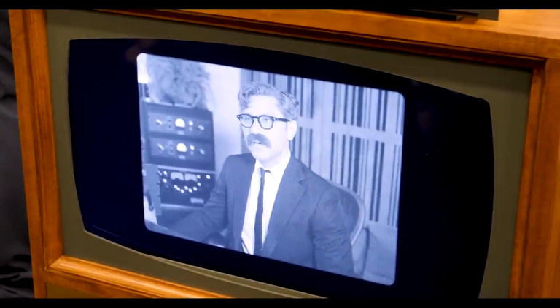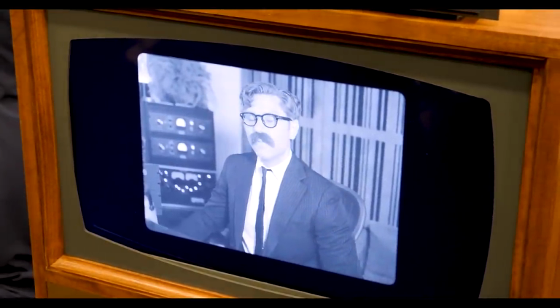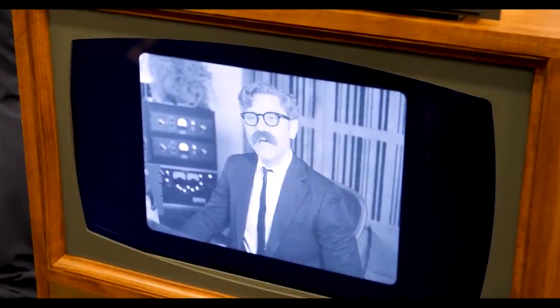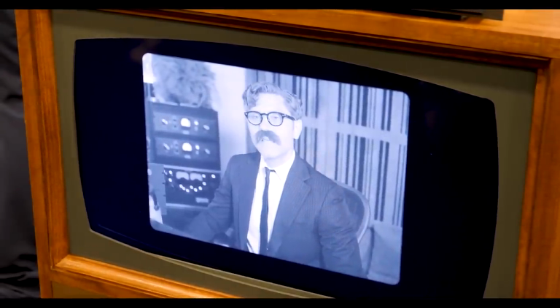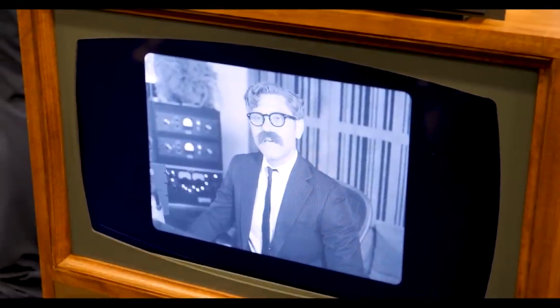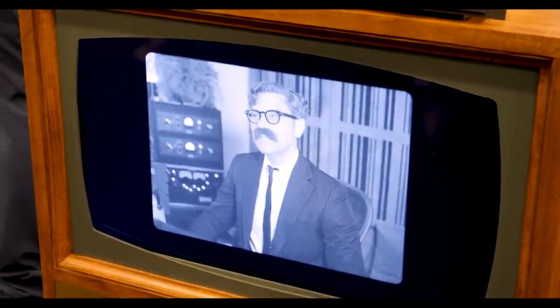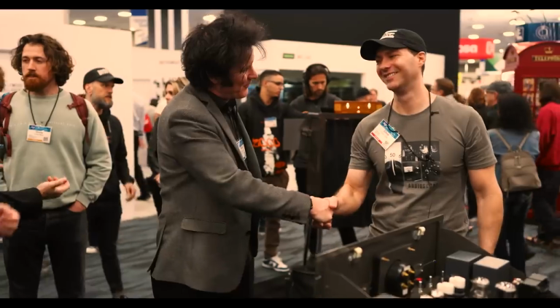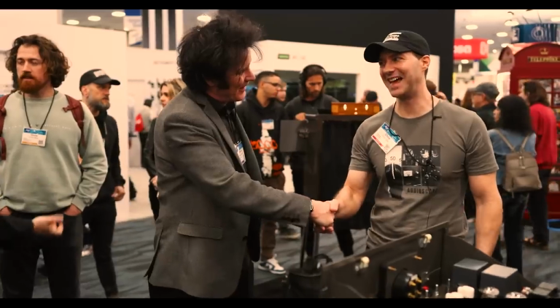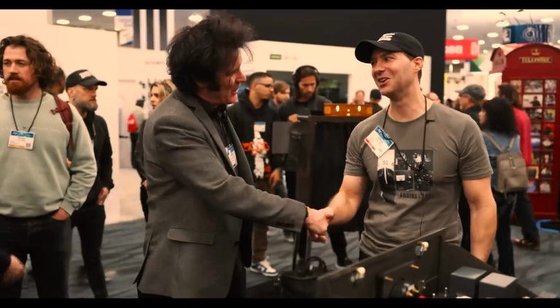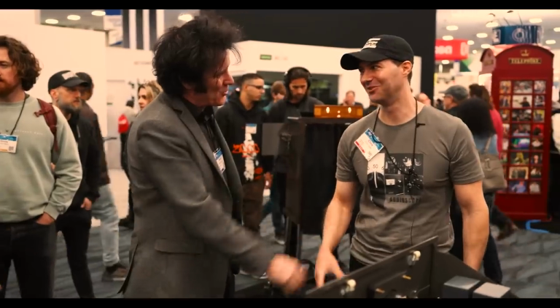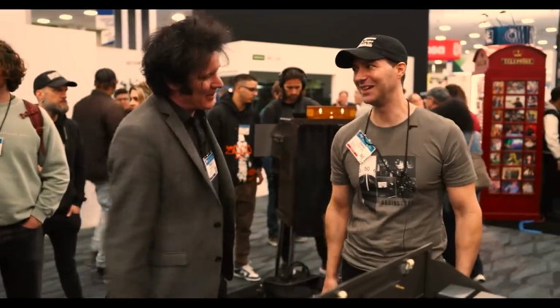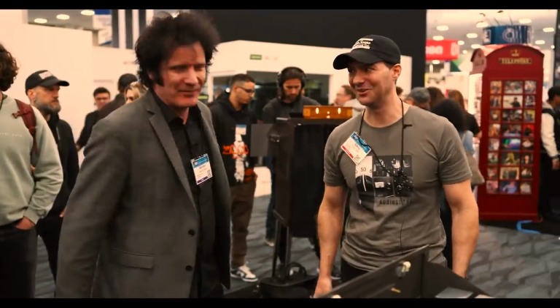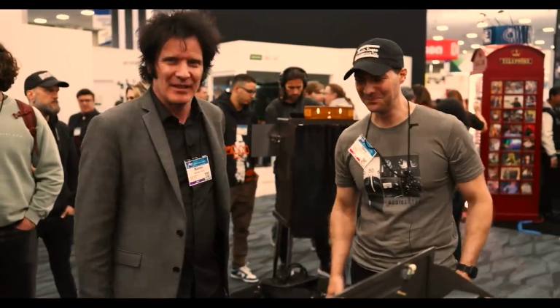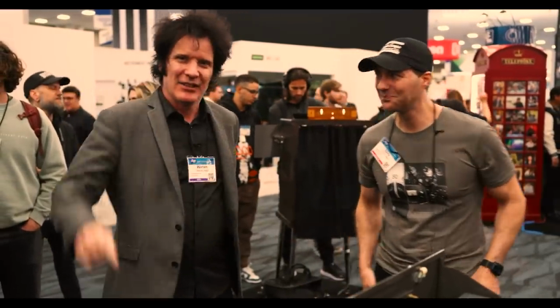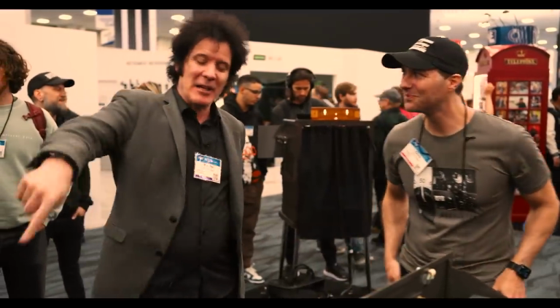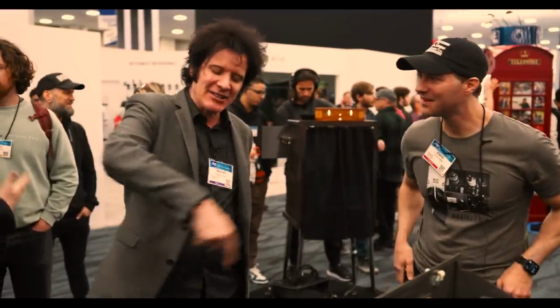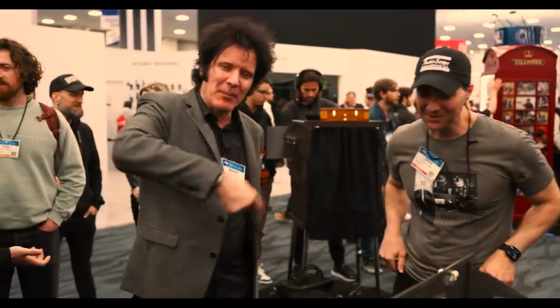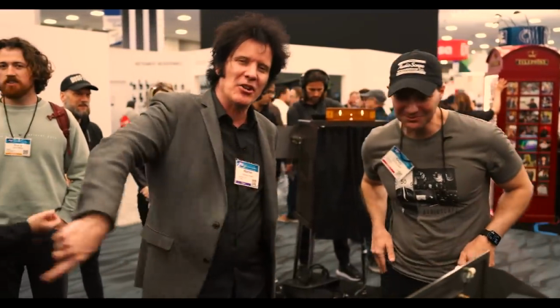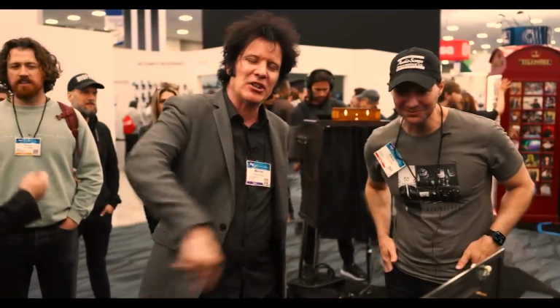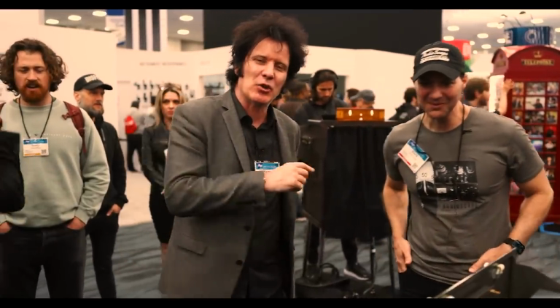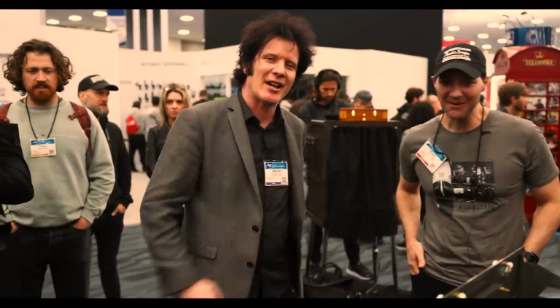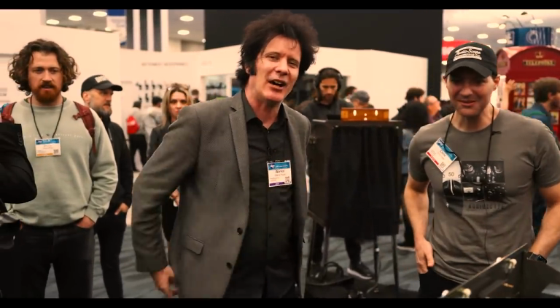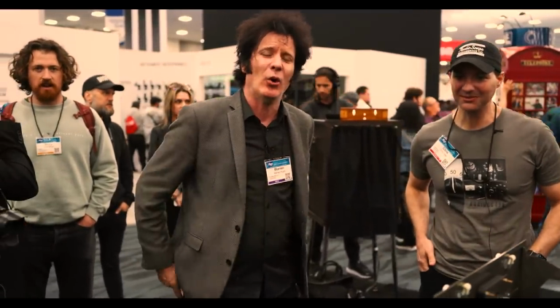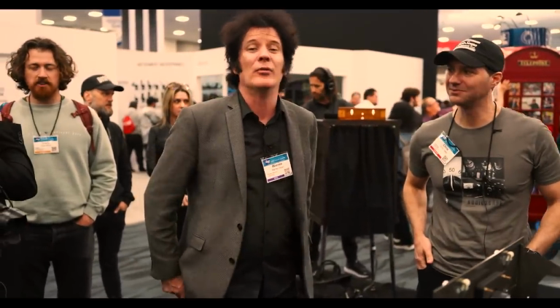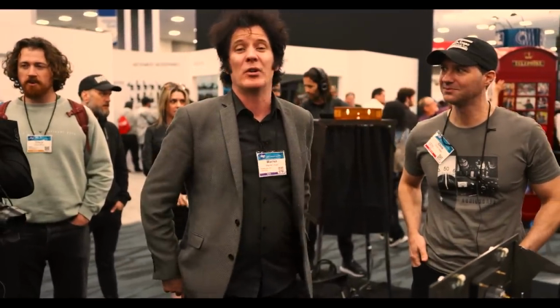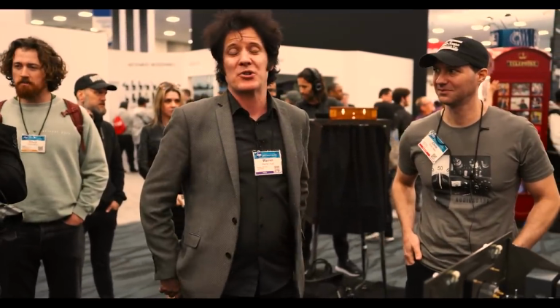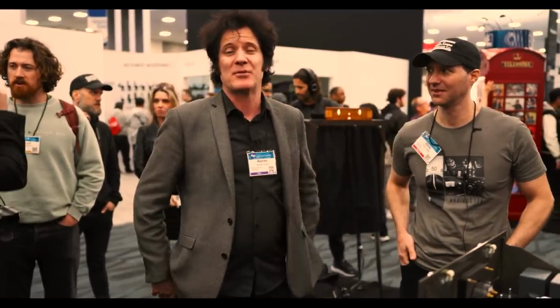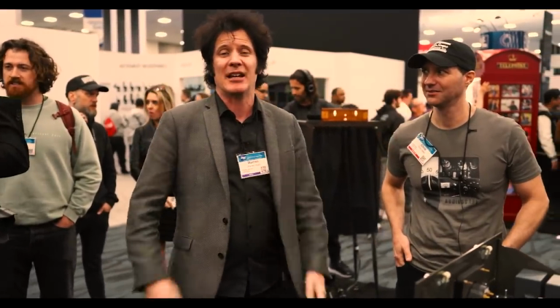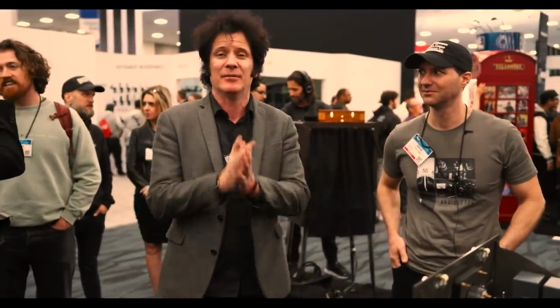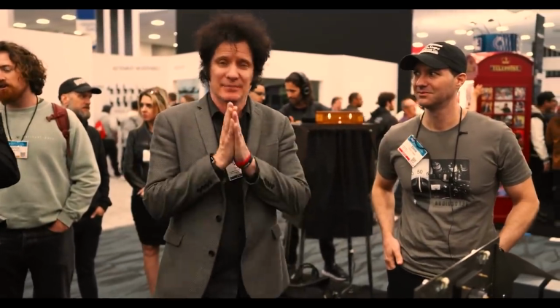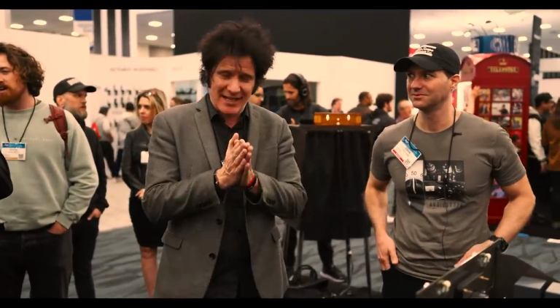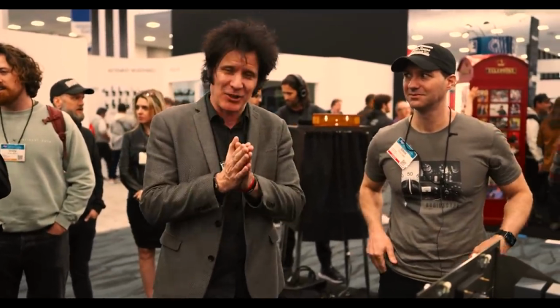Chris, thanks ever so much. Thank you, I really appreciate it. There'll be a link down below where you can go and check out all of Audio Escape's gear.